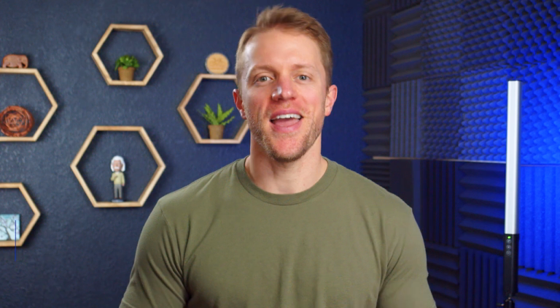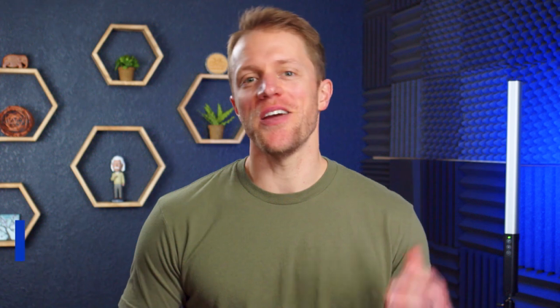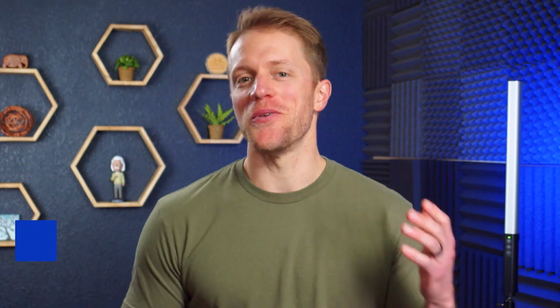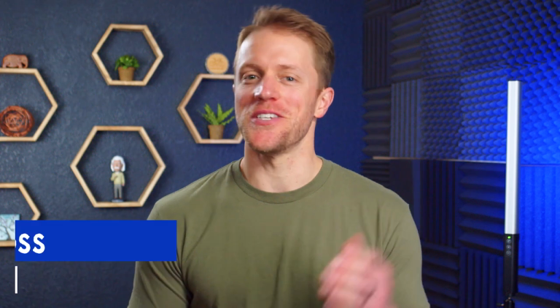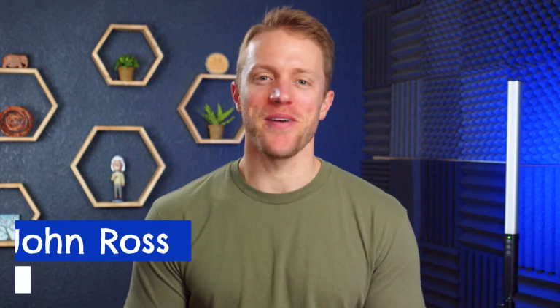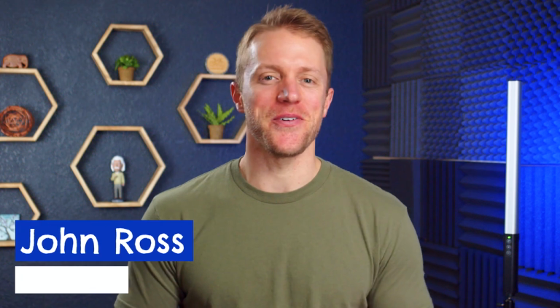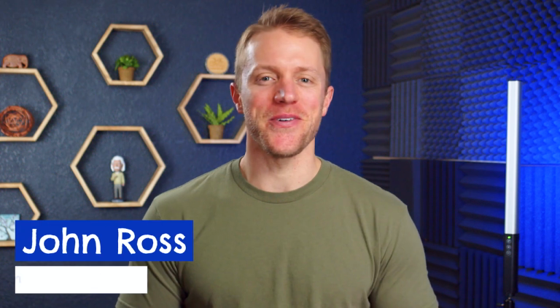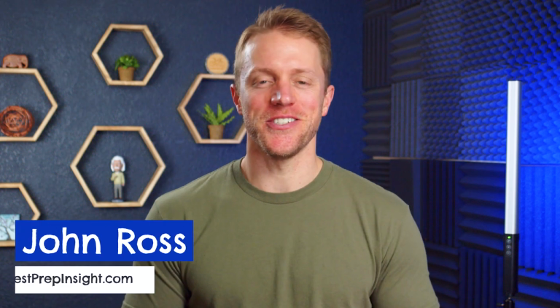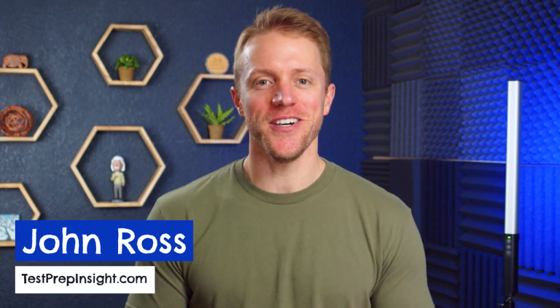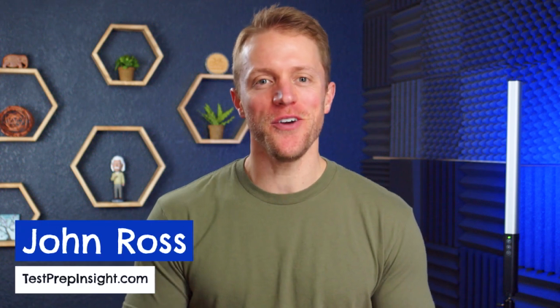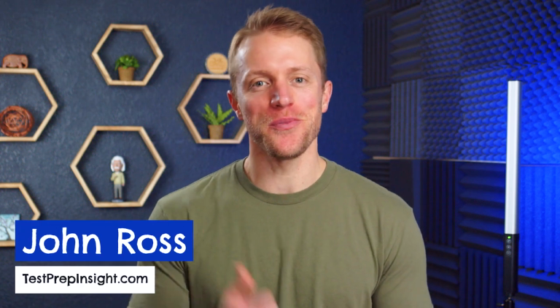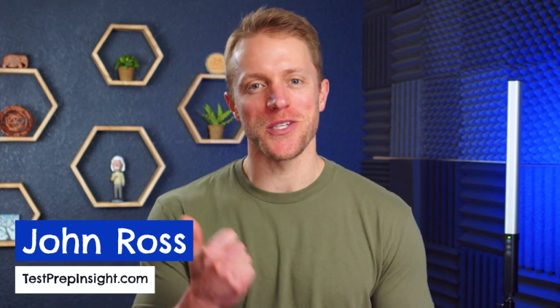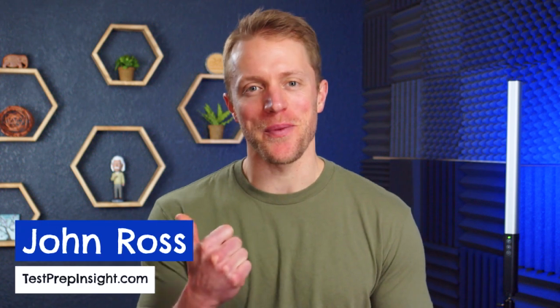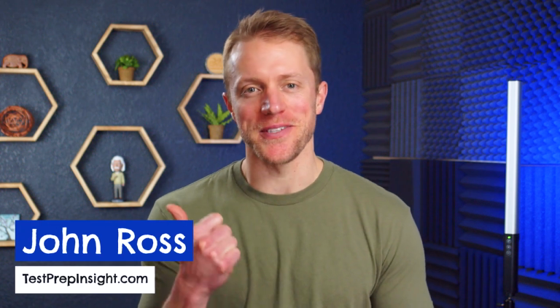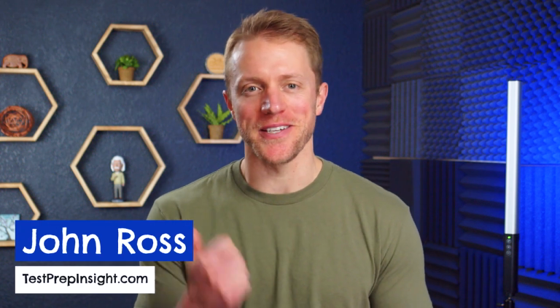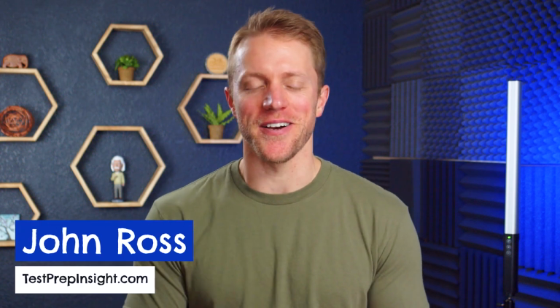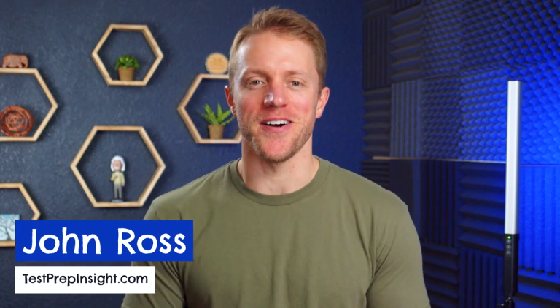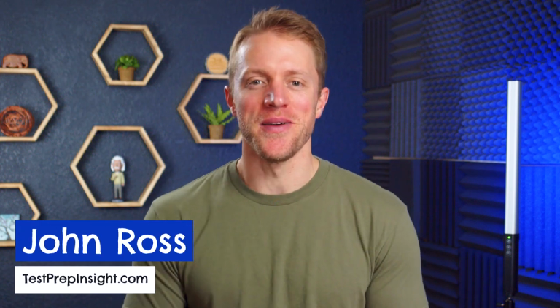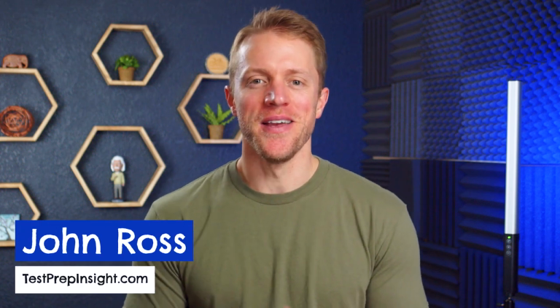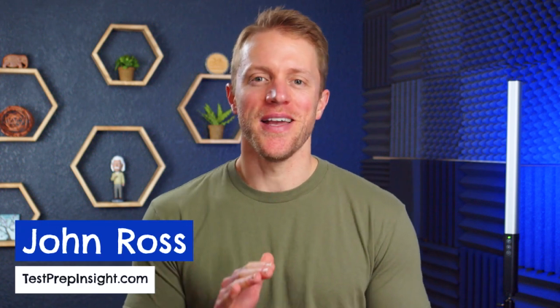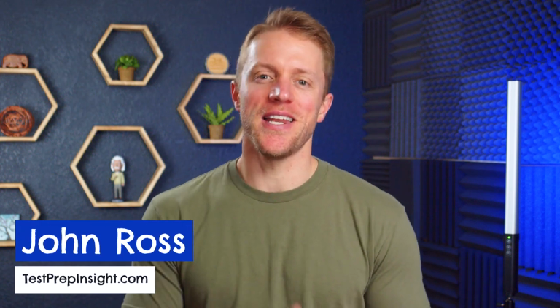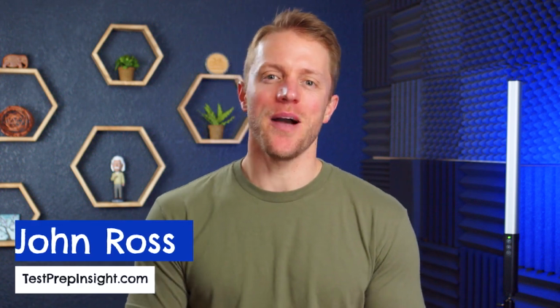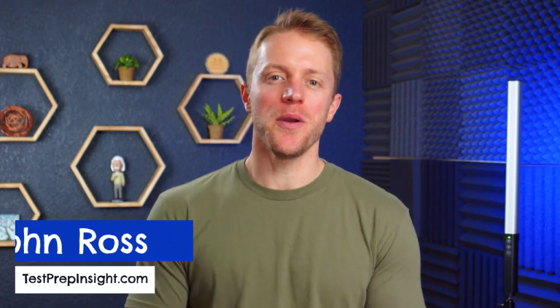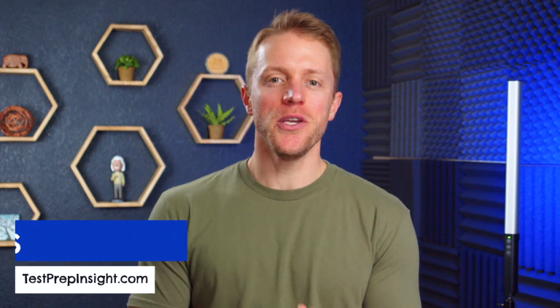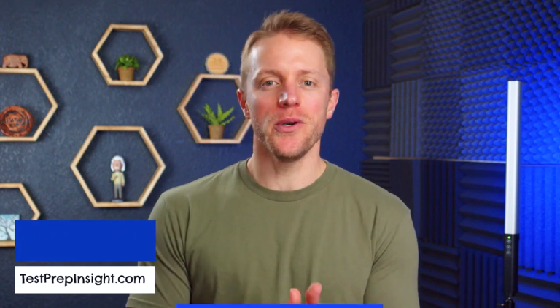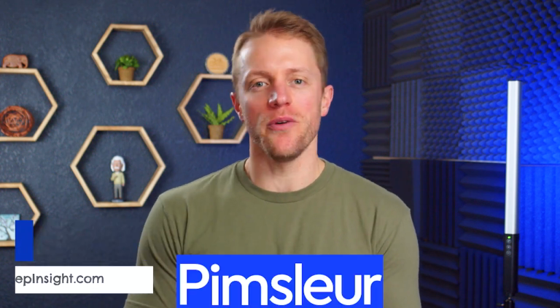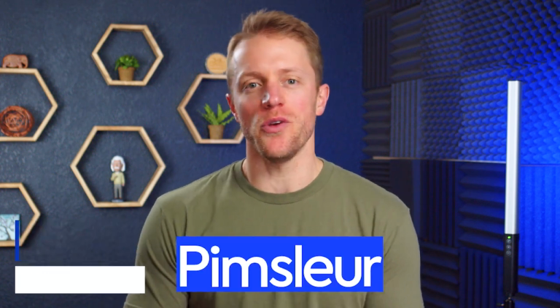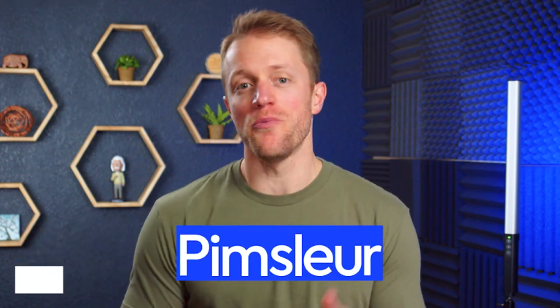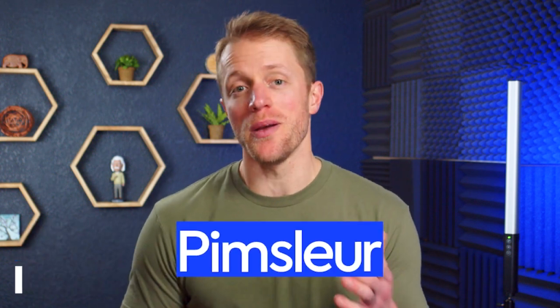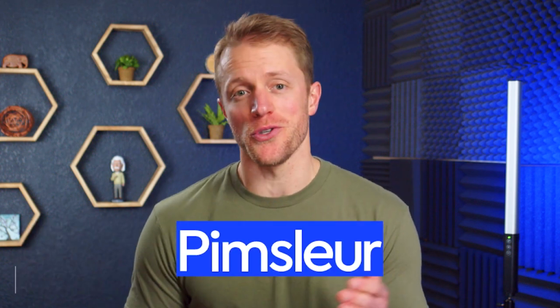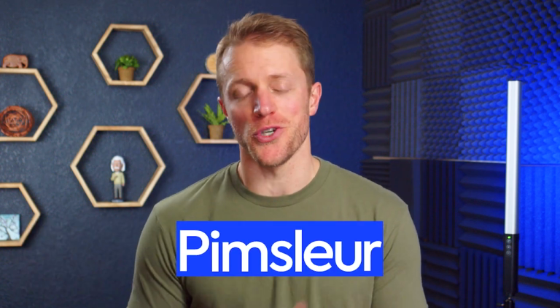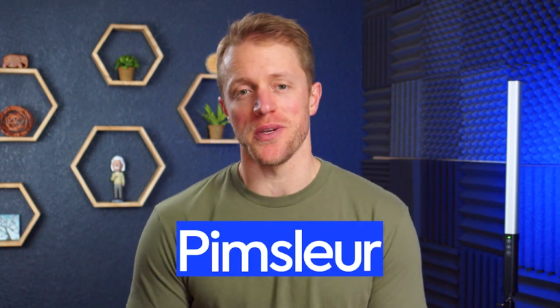Hey, what's up everyone? John here from testprepinsight.com, and today I'm going to be doing a review of Pimsleur German.